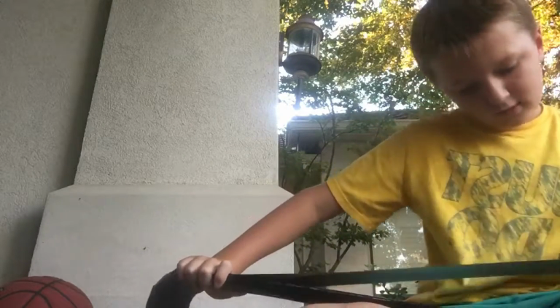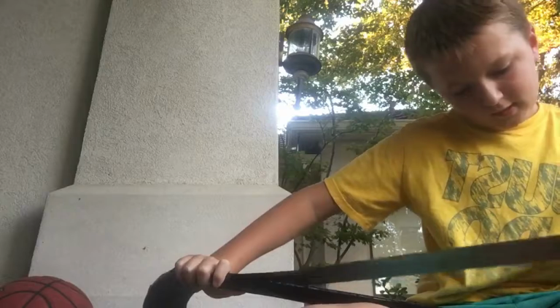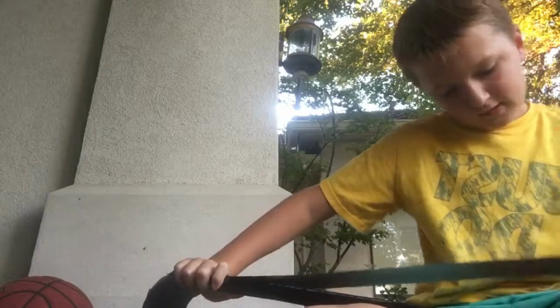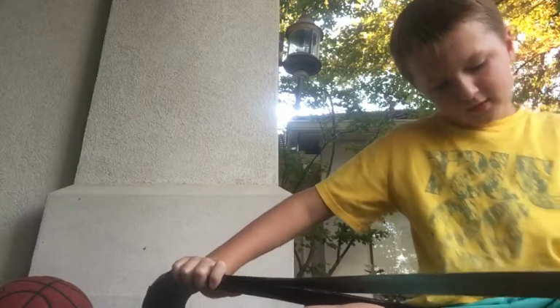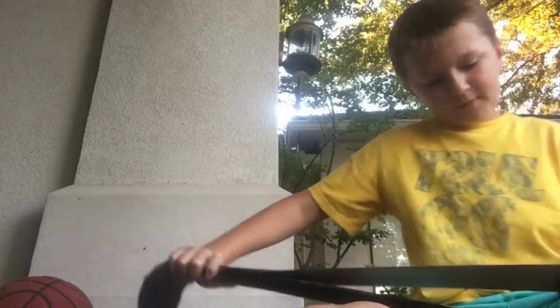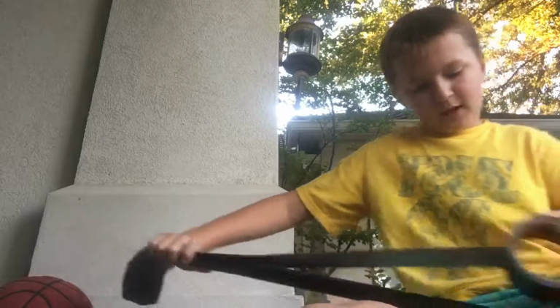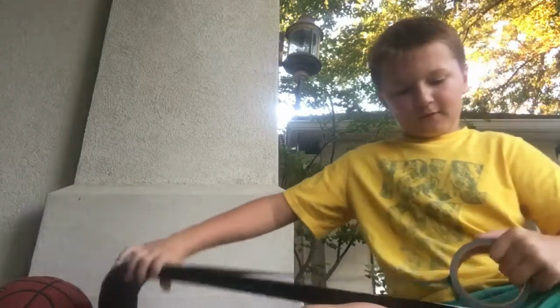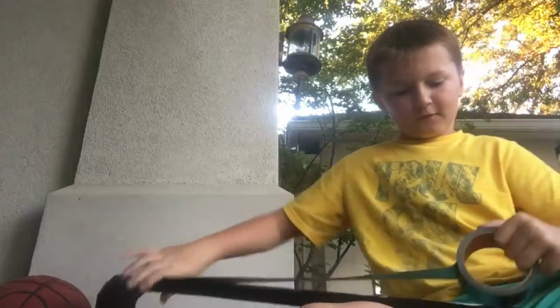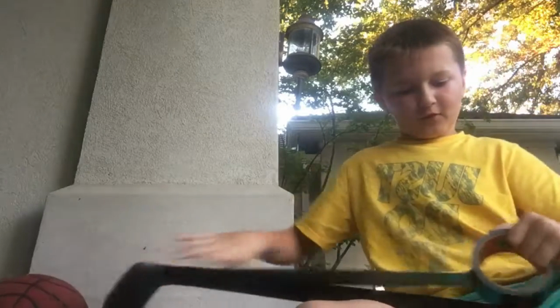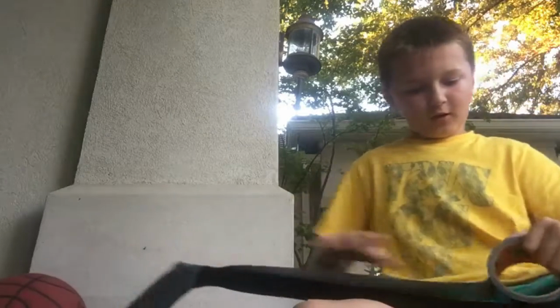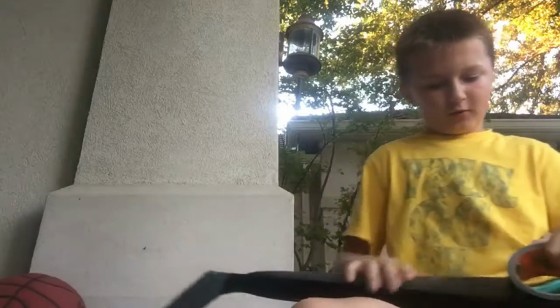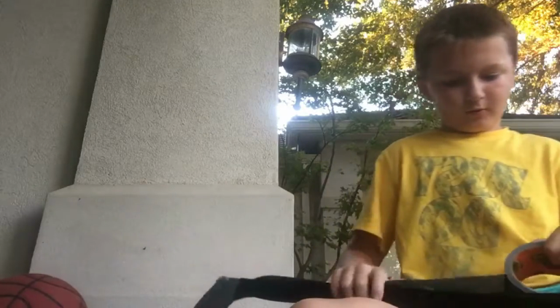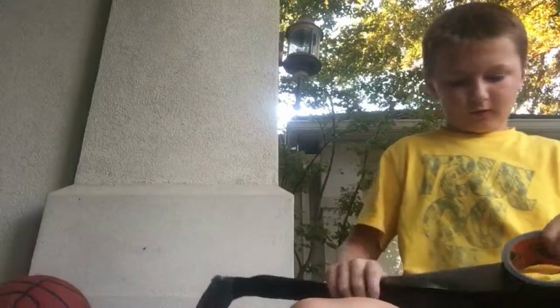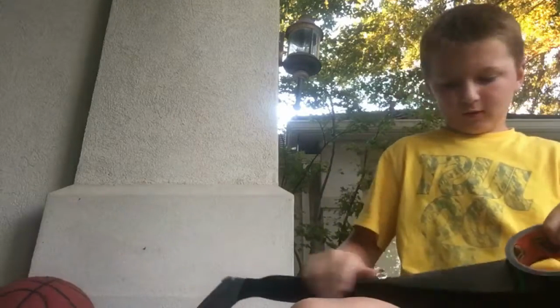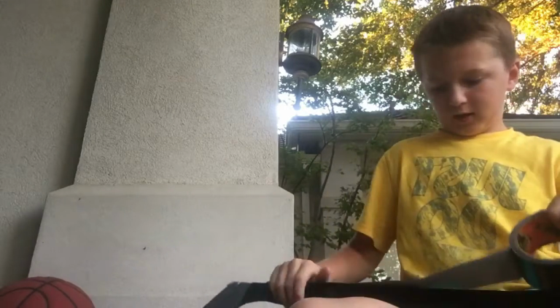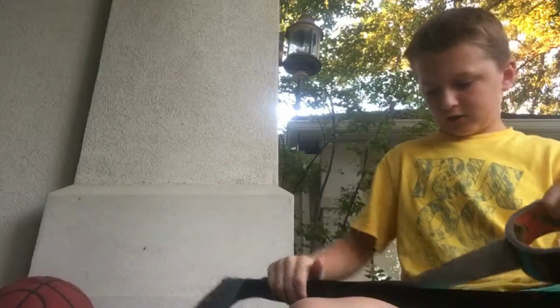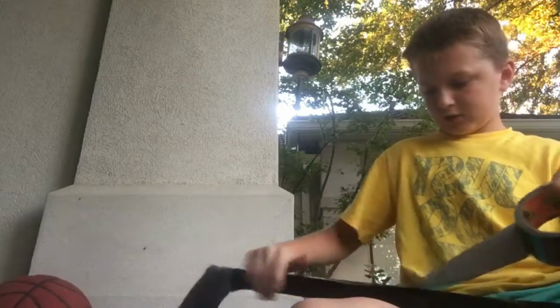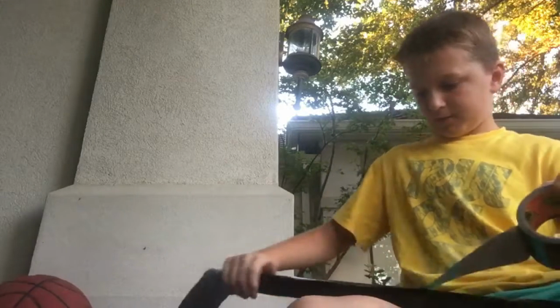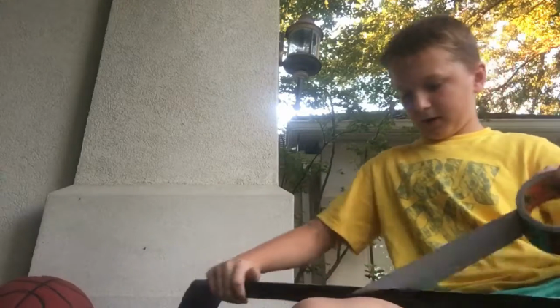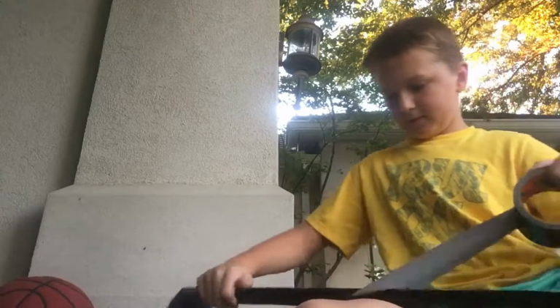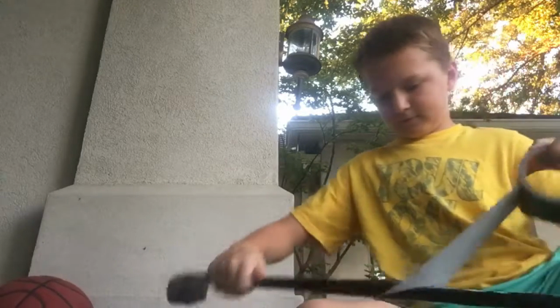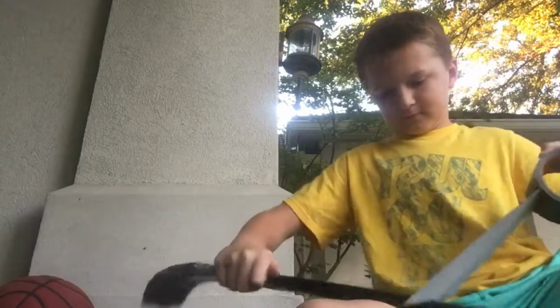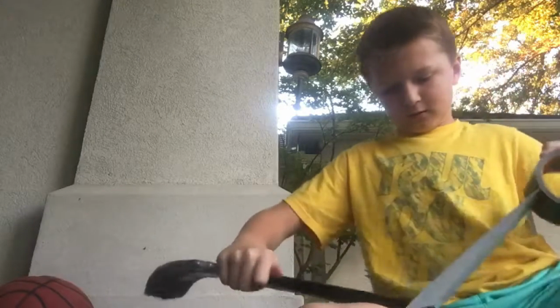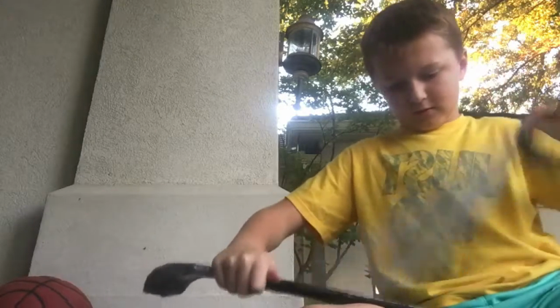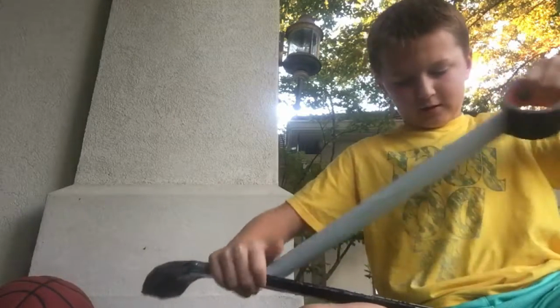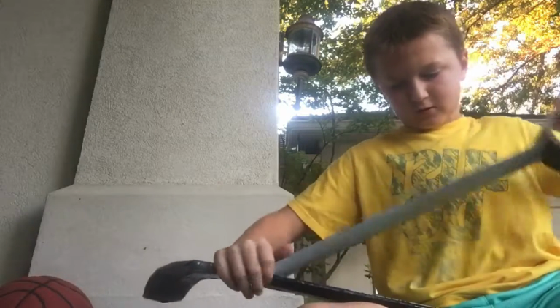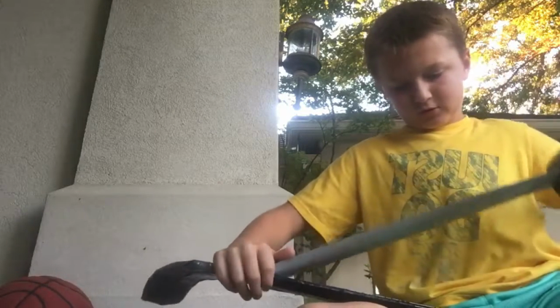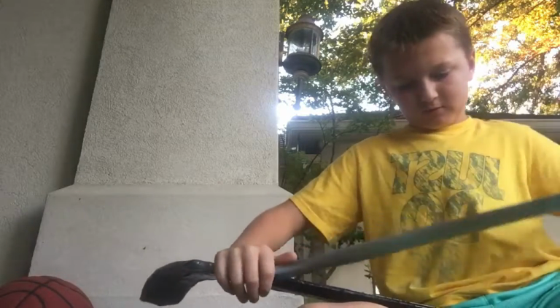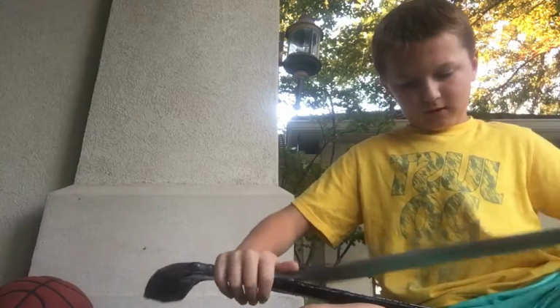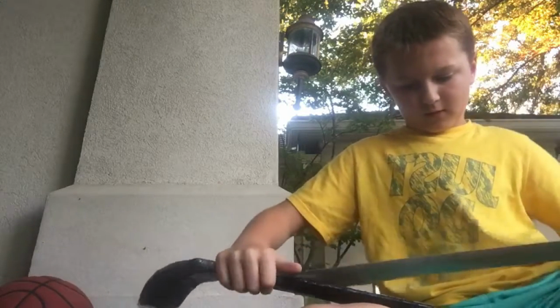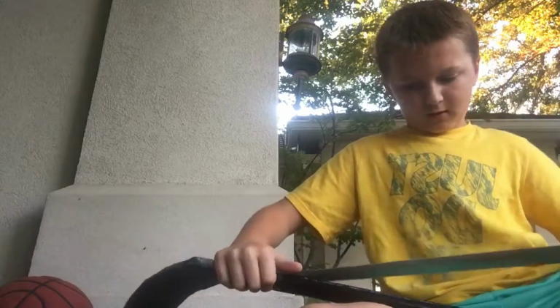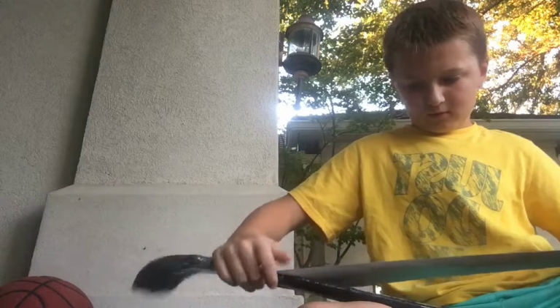Instead of buying the fifty-dollar ones online, I want to just make one at home.